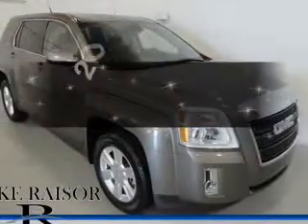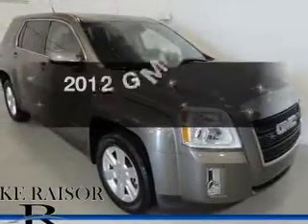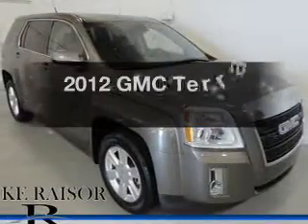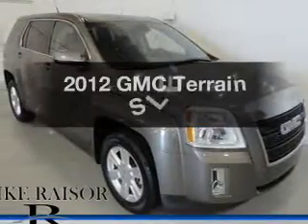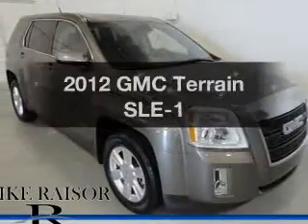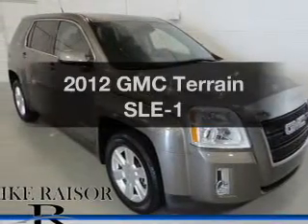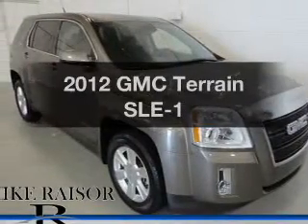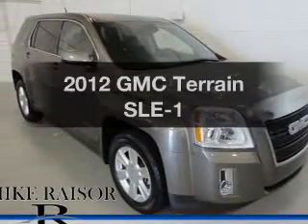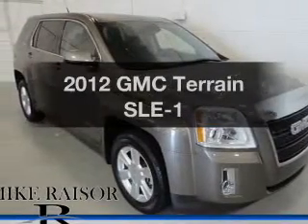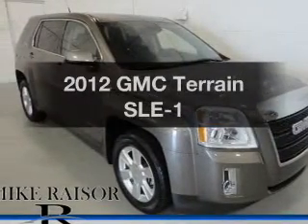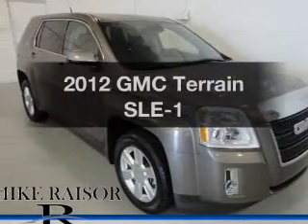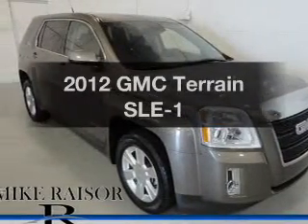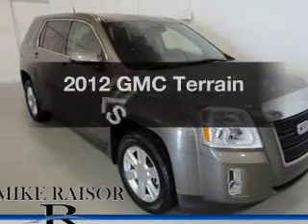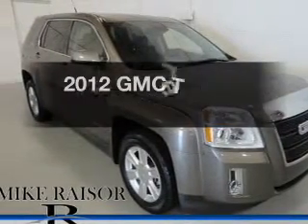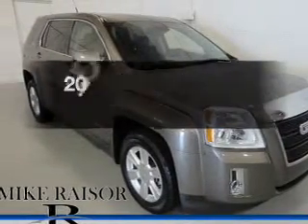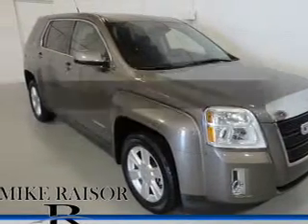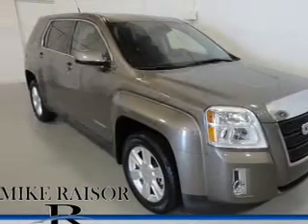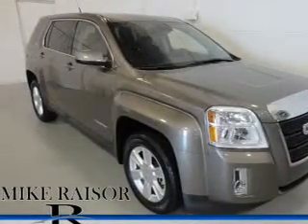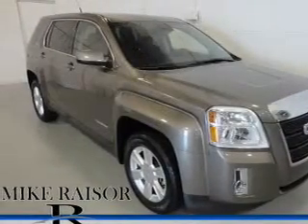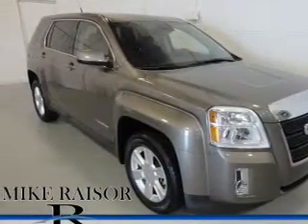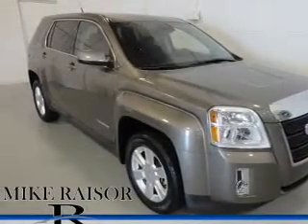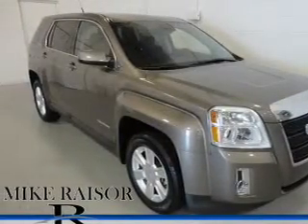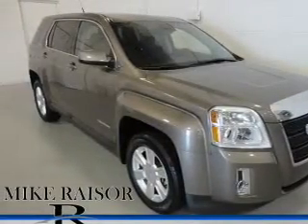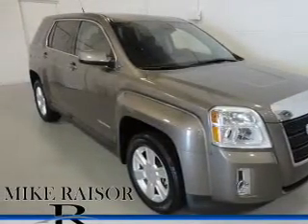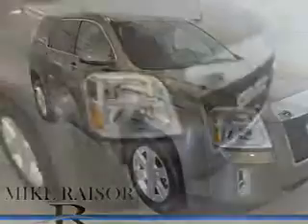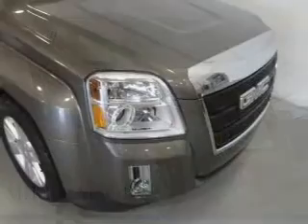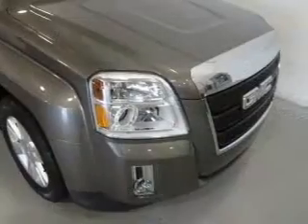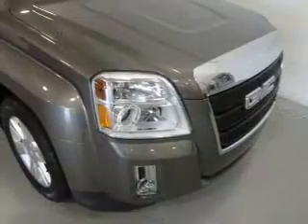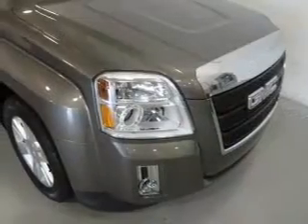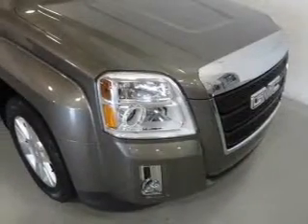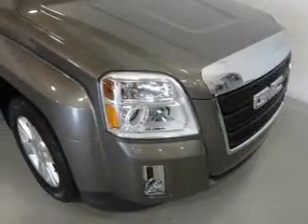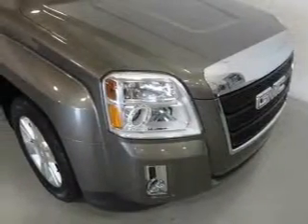Introducing the 2012 GMC Terrain. Everything you need under one roof with this great vehicle.